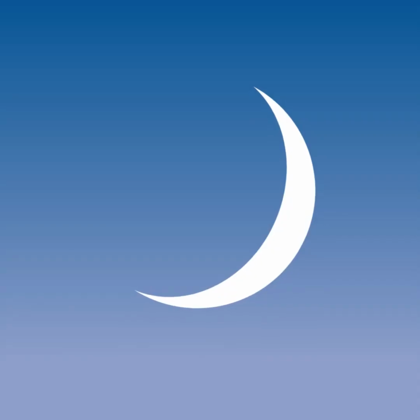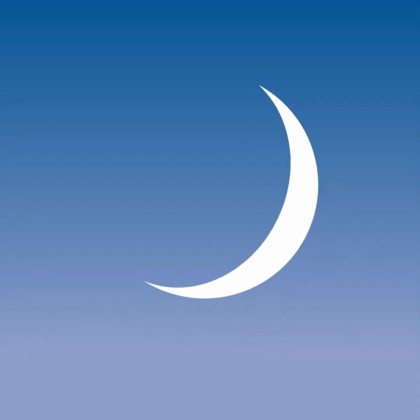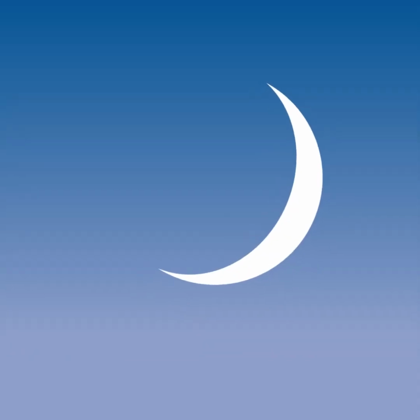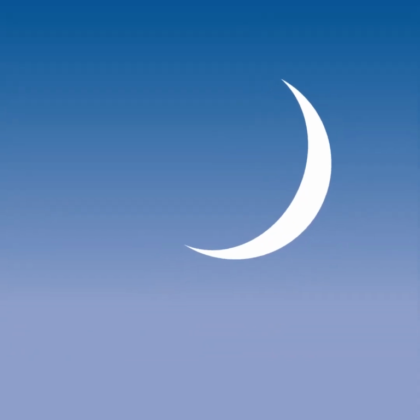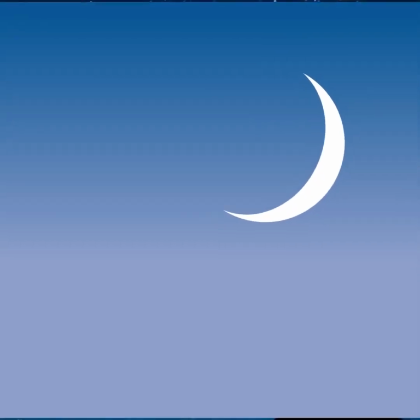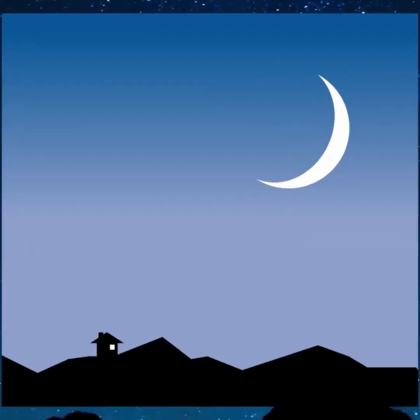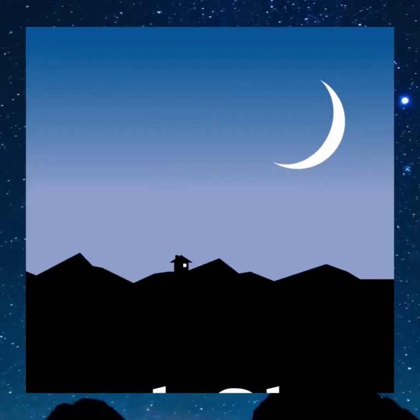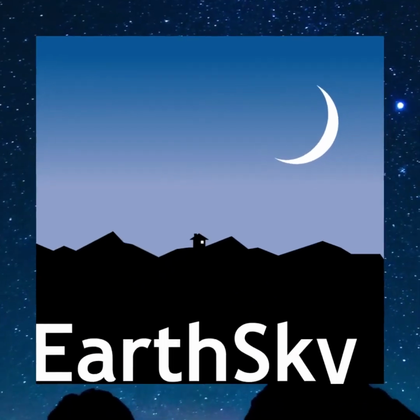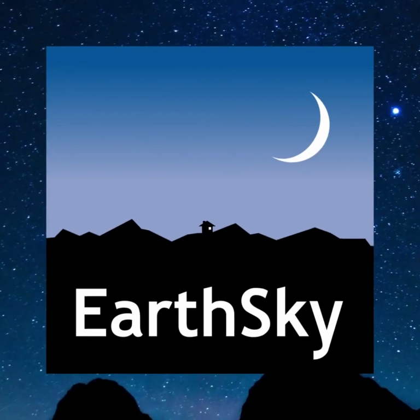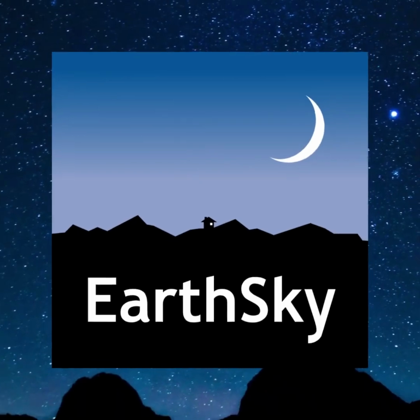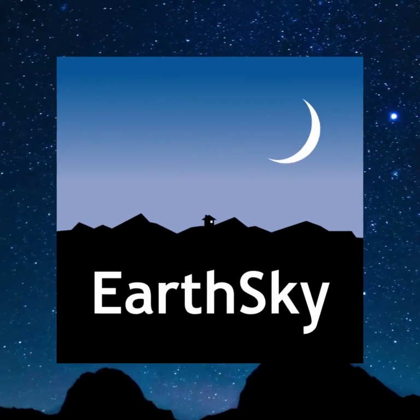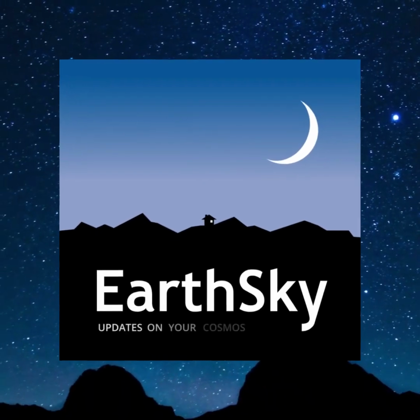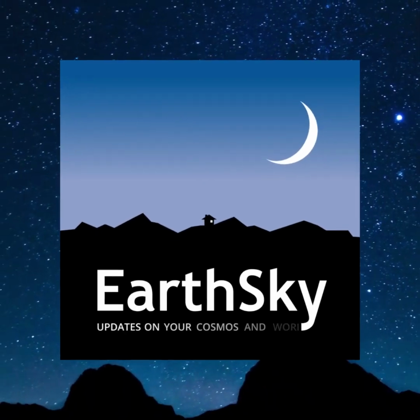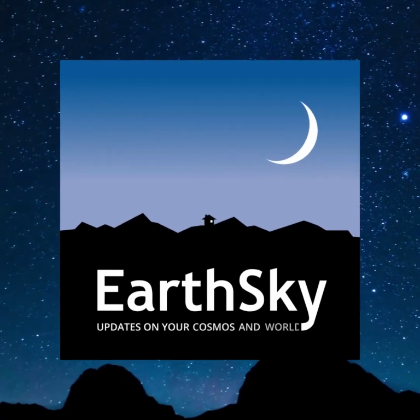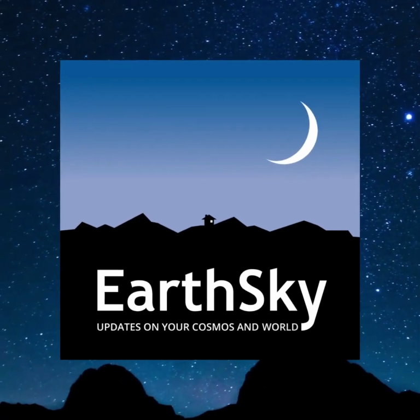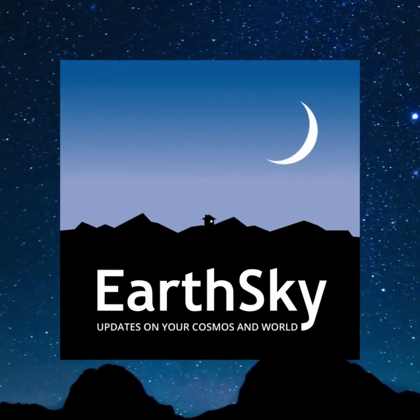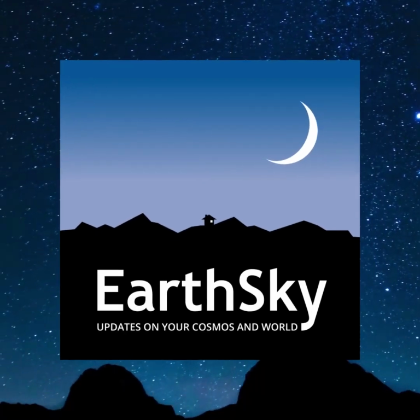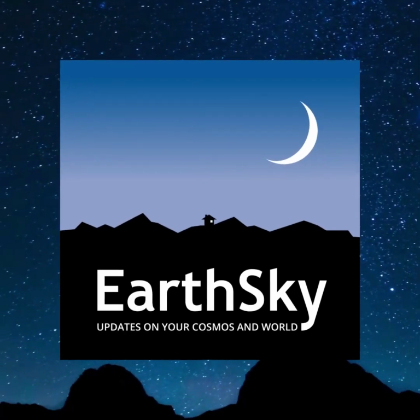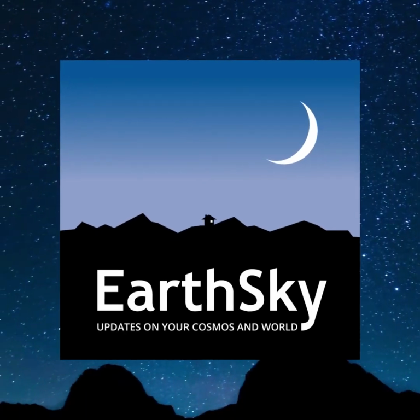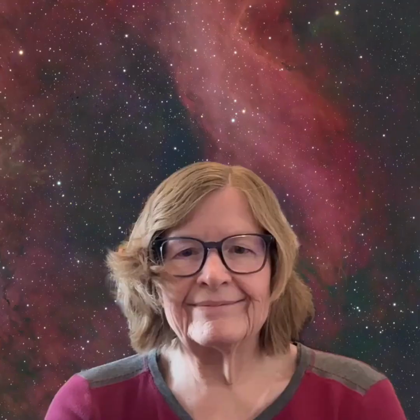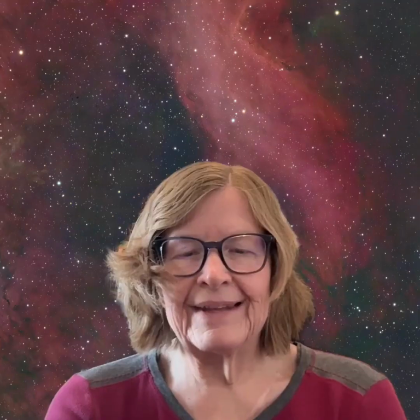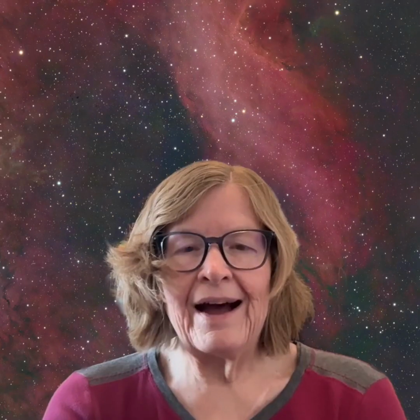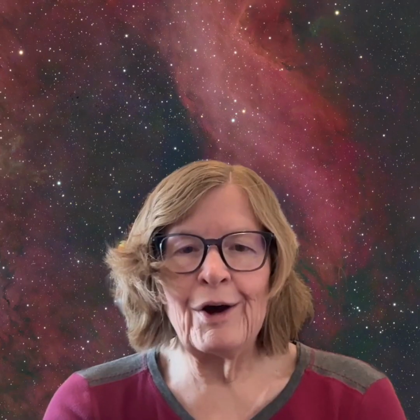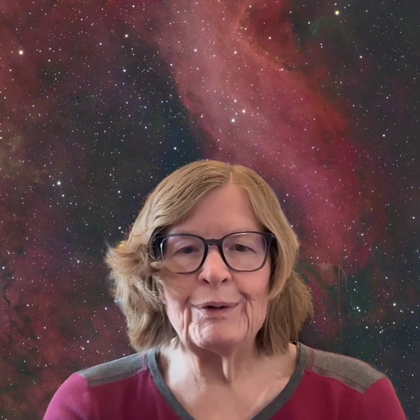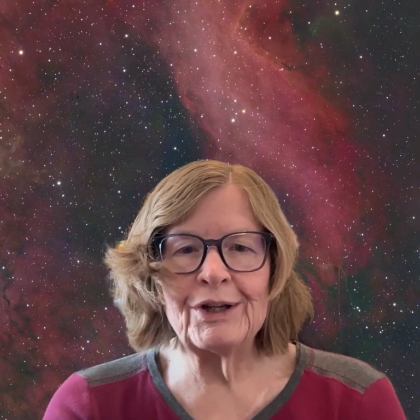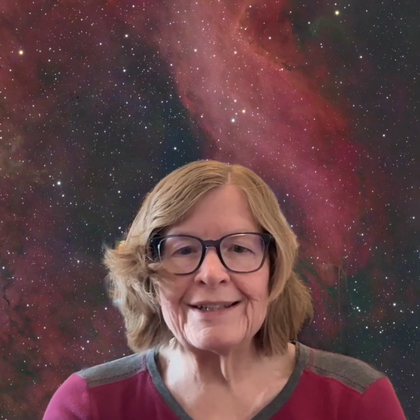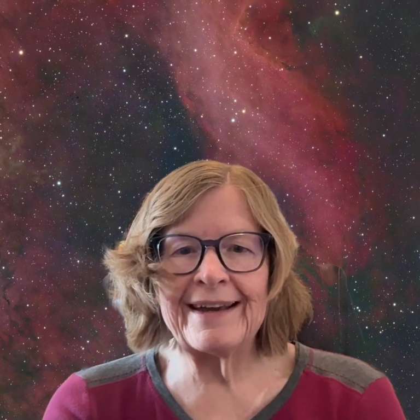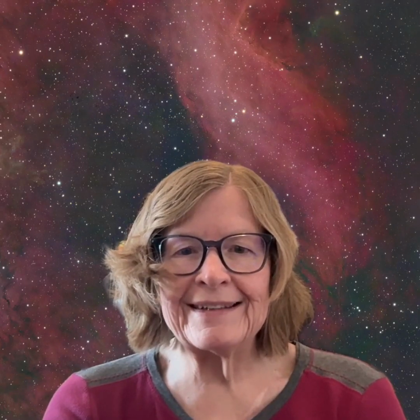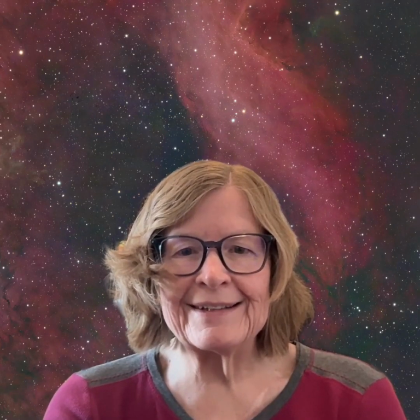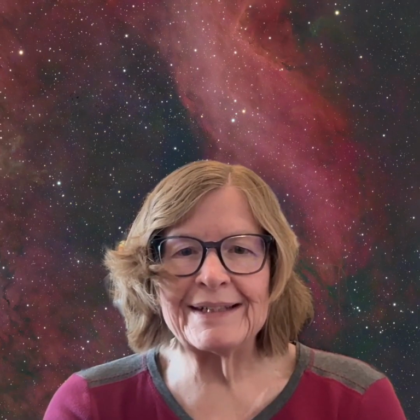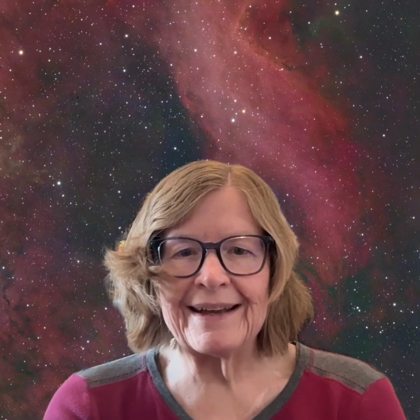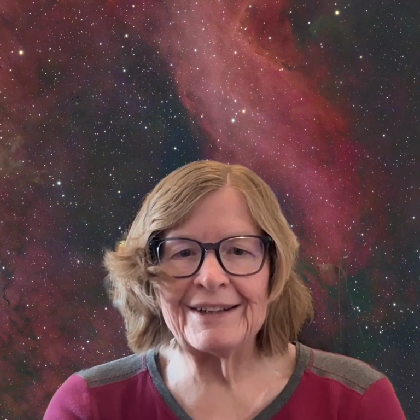Please subscribe, like, and share so you won't miss any upcoming Night Sky events. I hope you enjoy stargazing as much as I do.